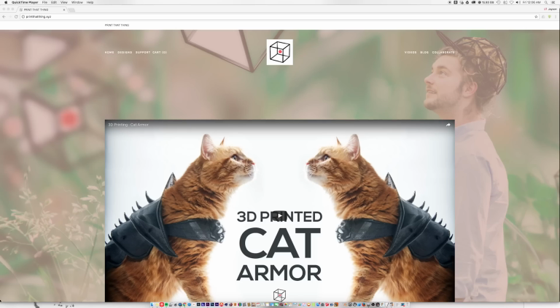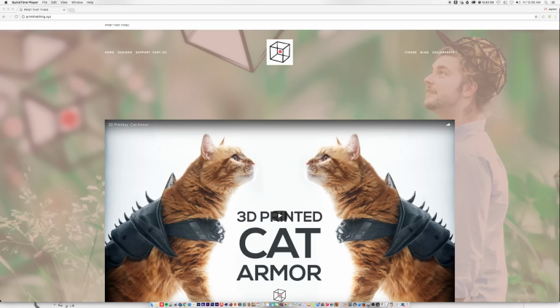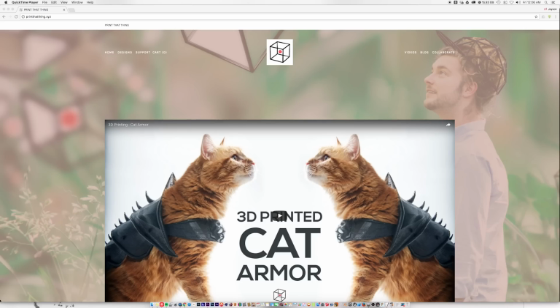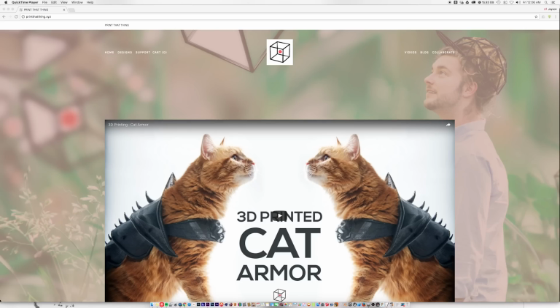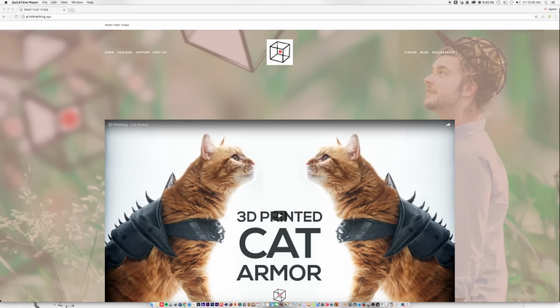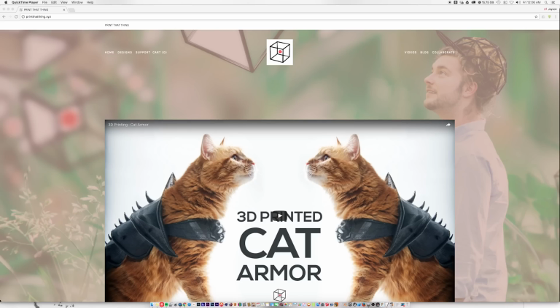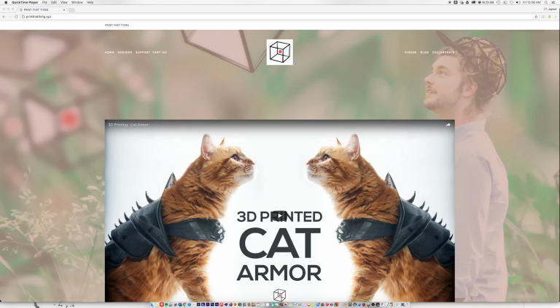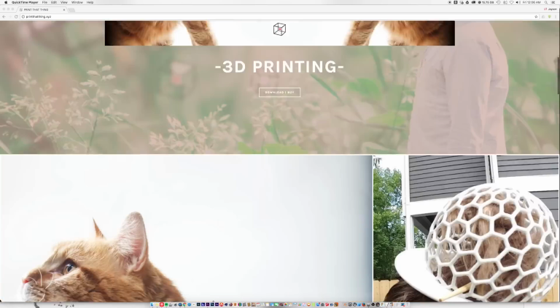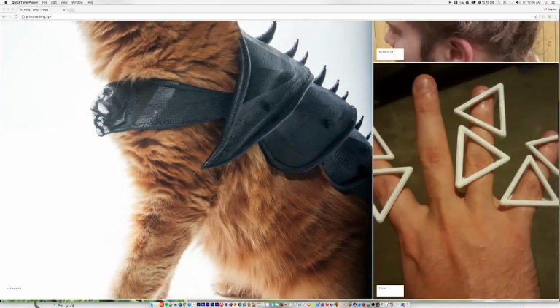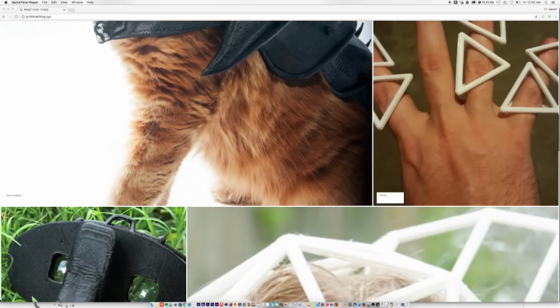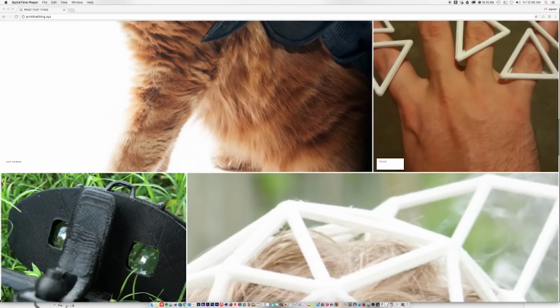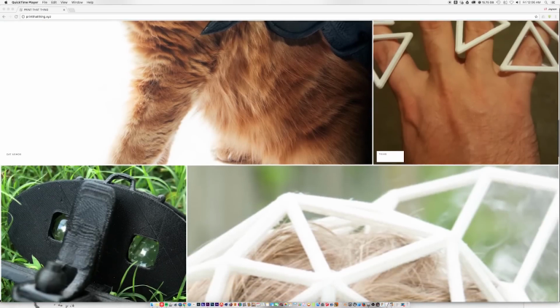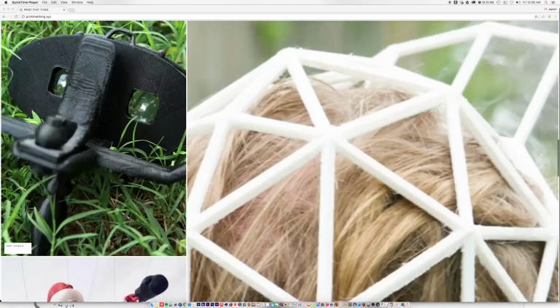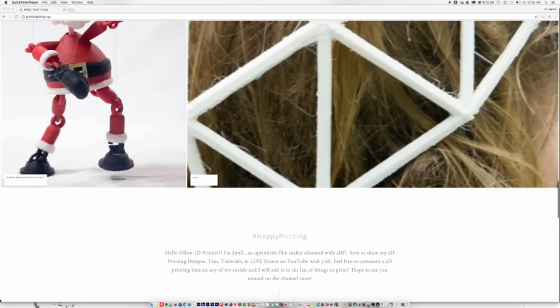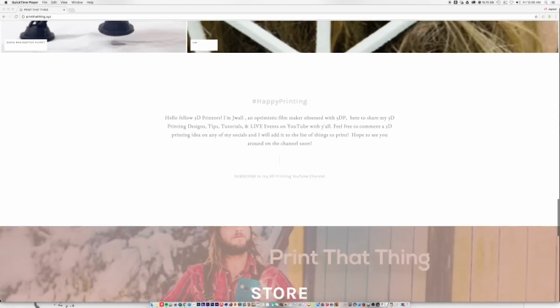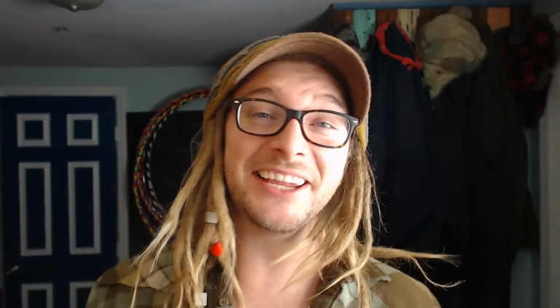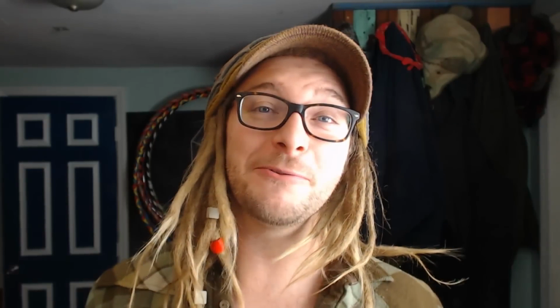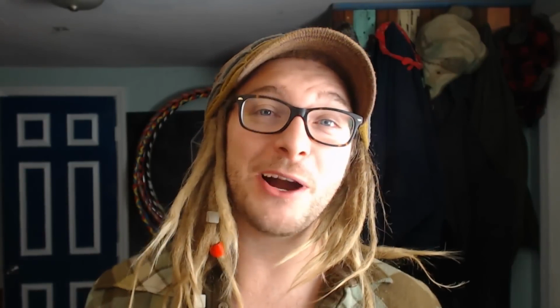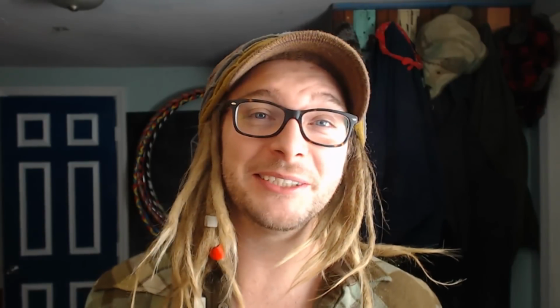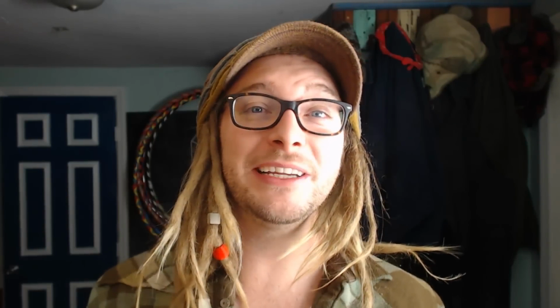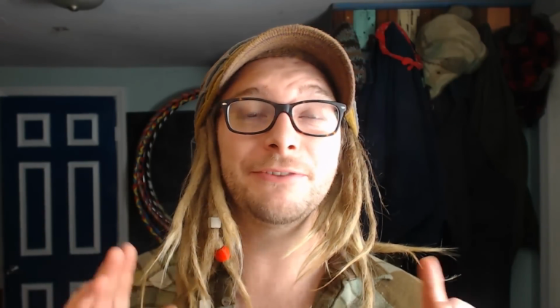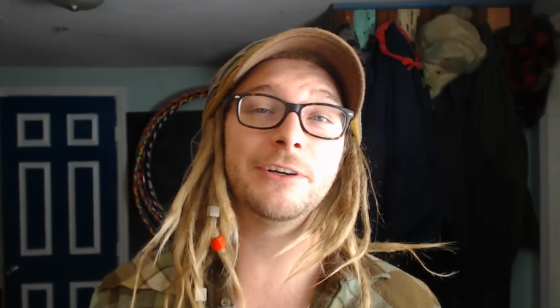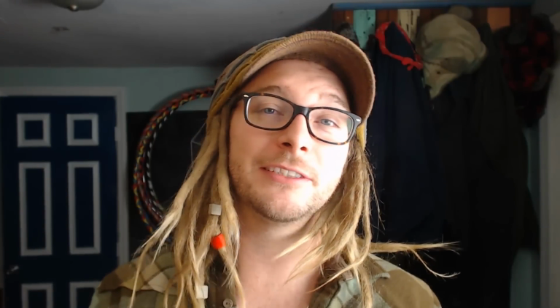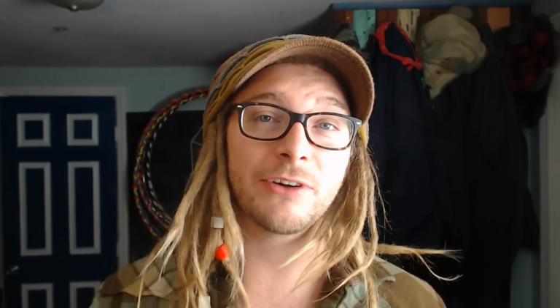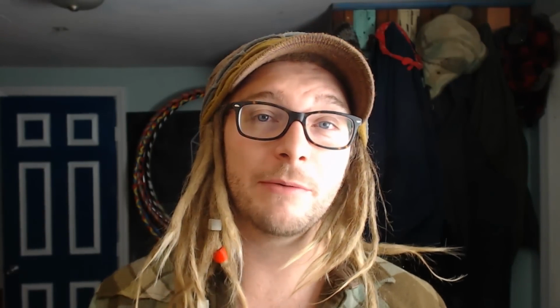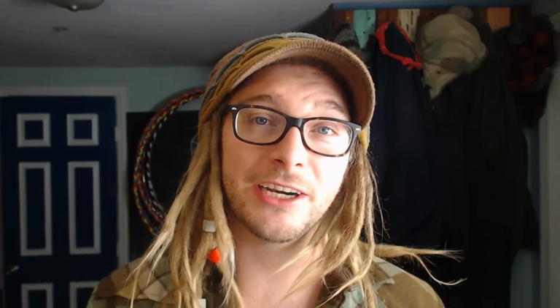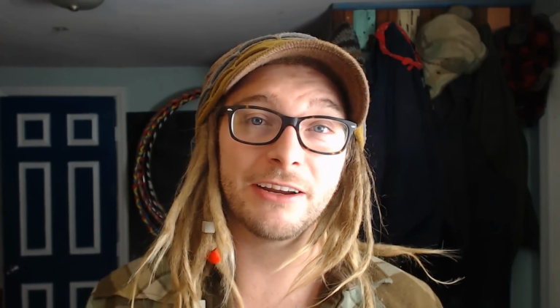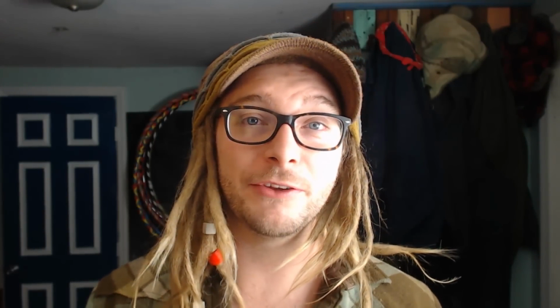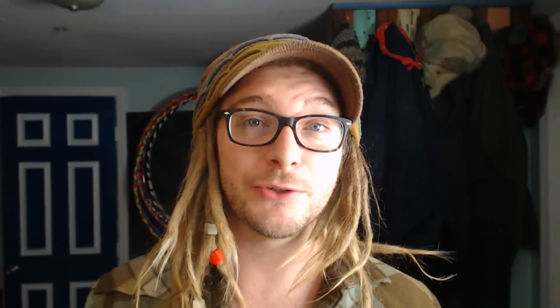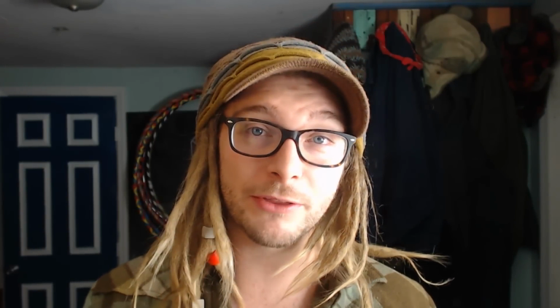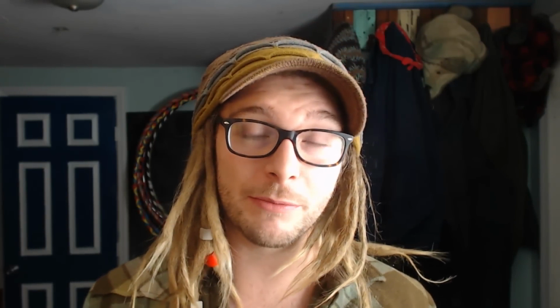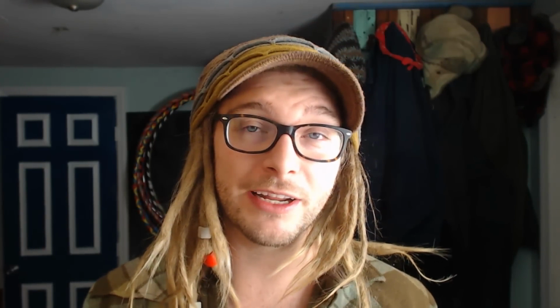You can download the files on my website, printthatthing.xyz. Thank you for watching — please feel free to subscribe or share if you enjoy 3D printing.